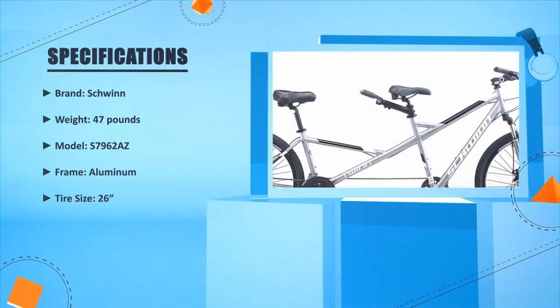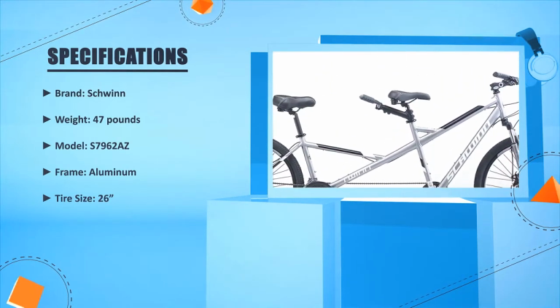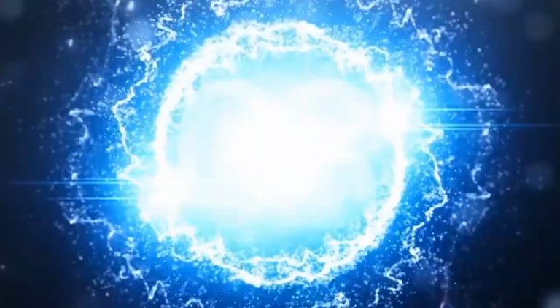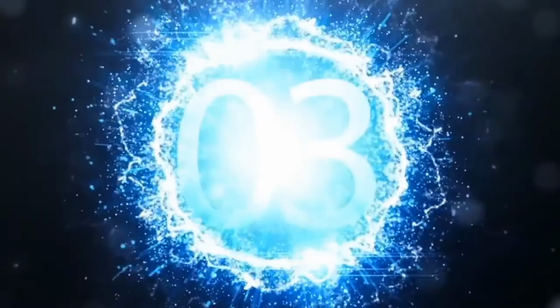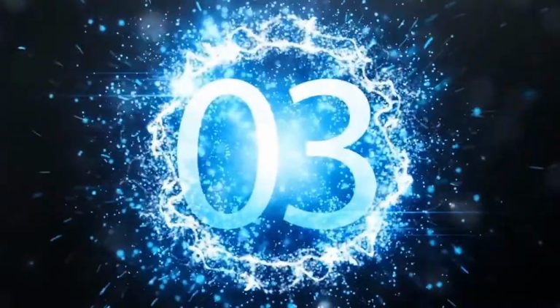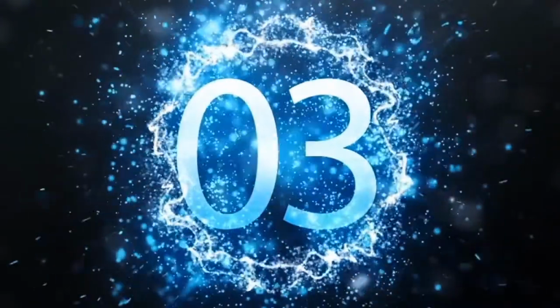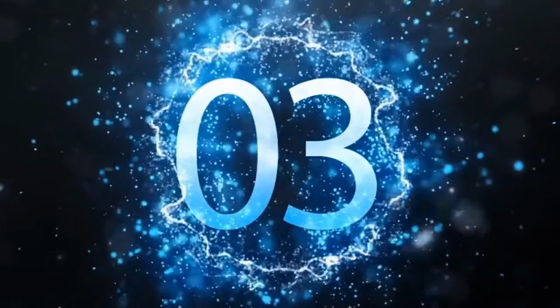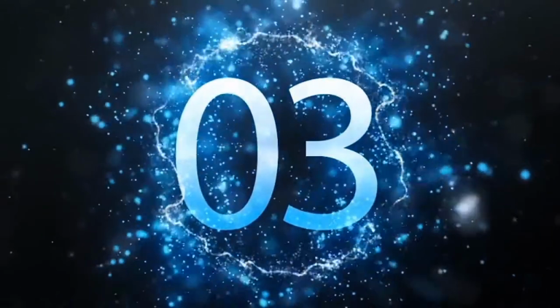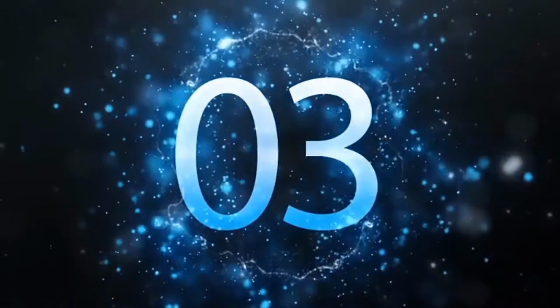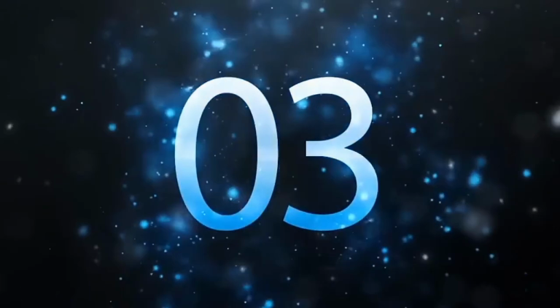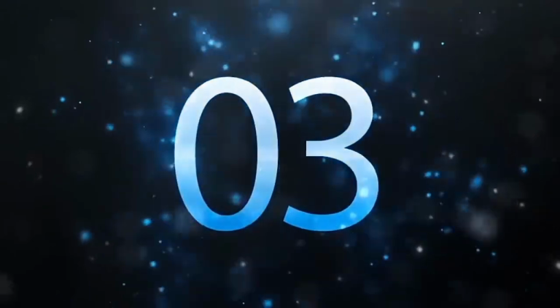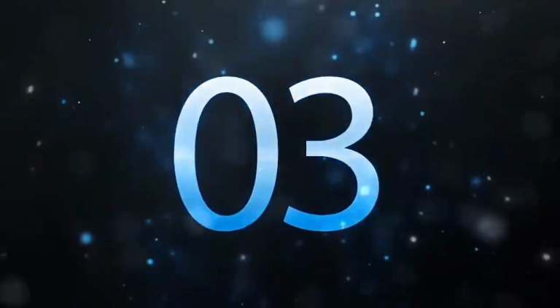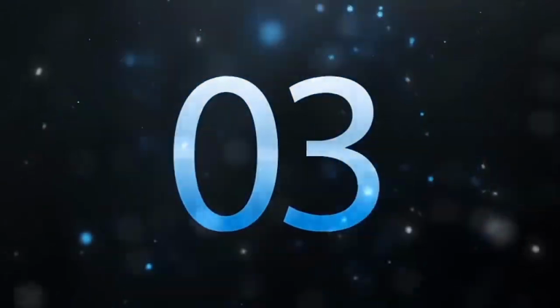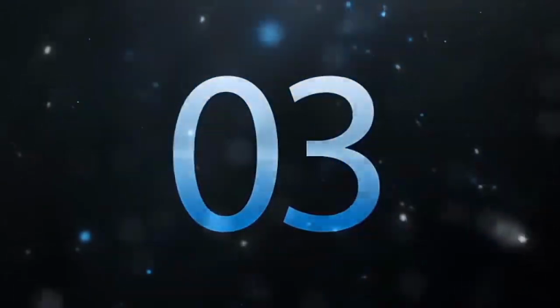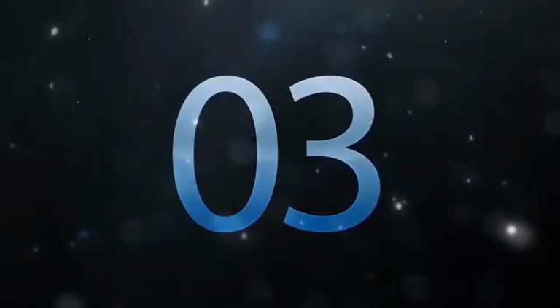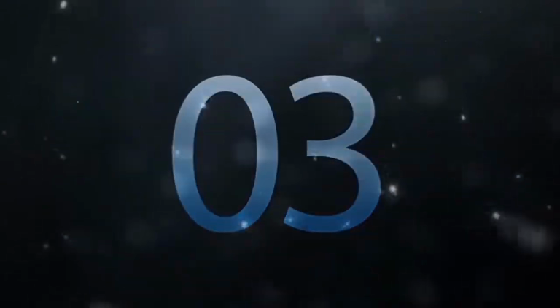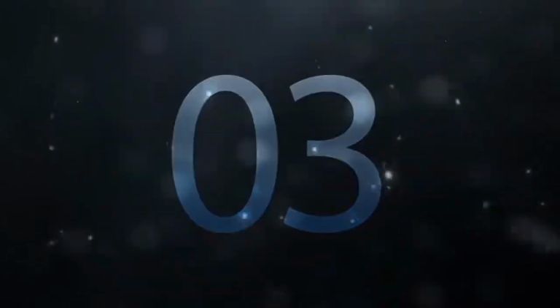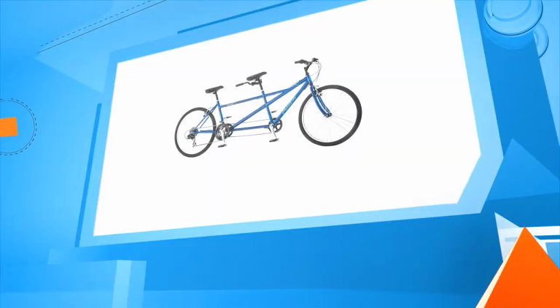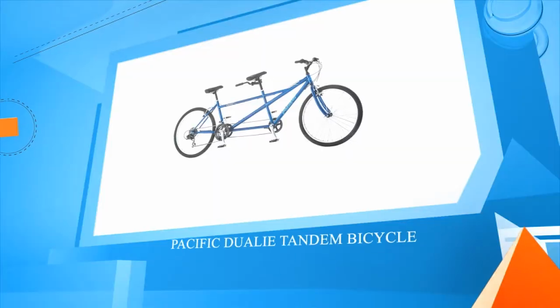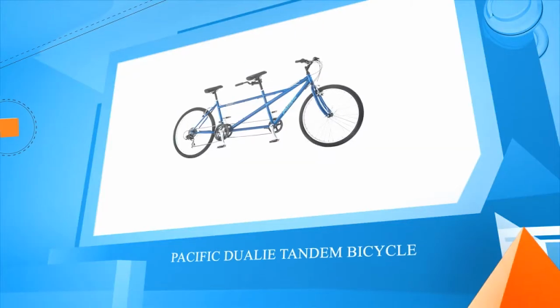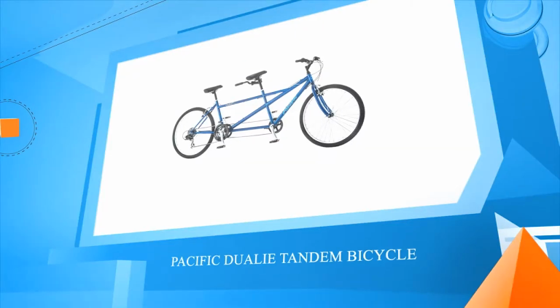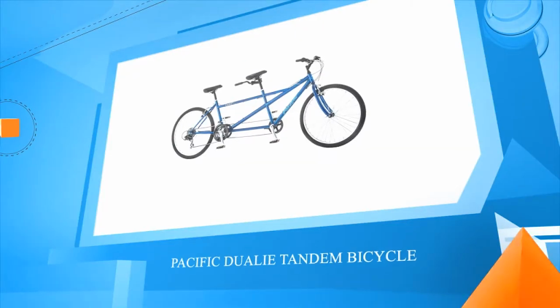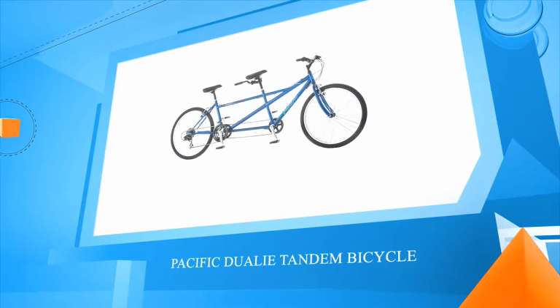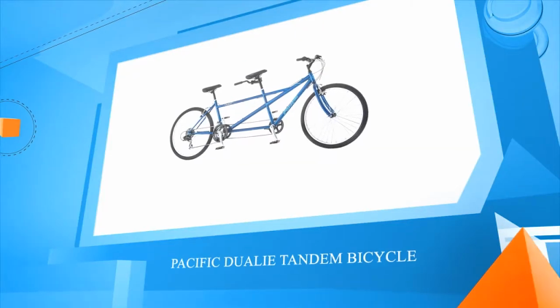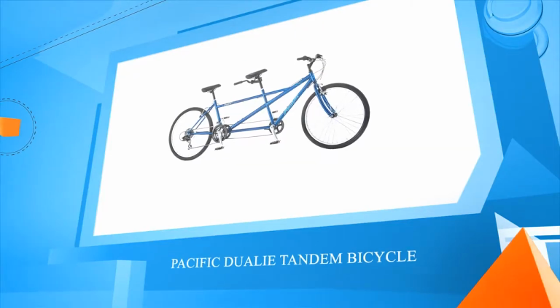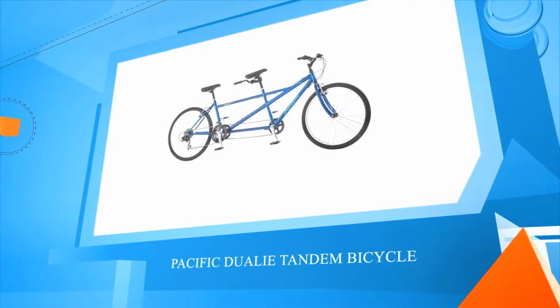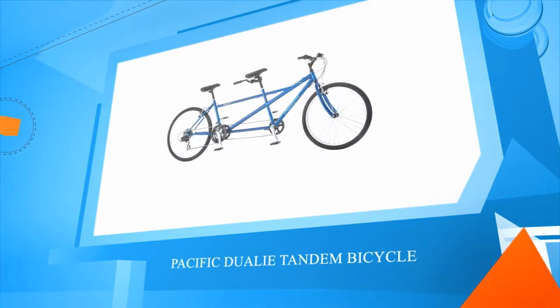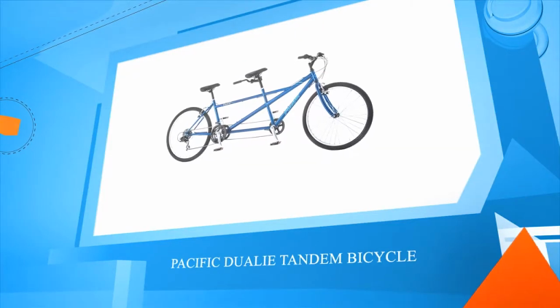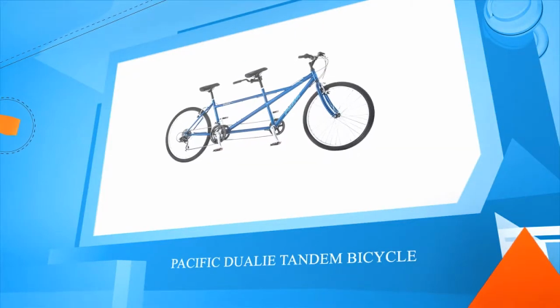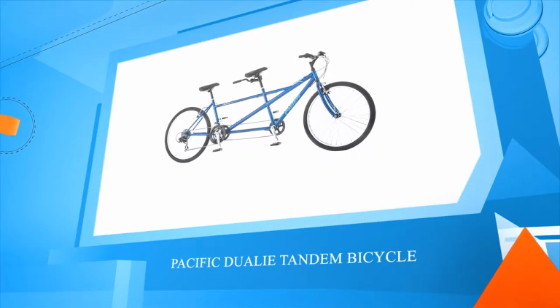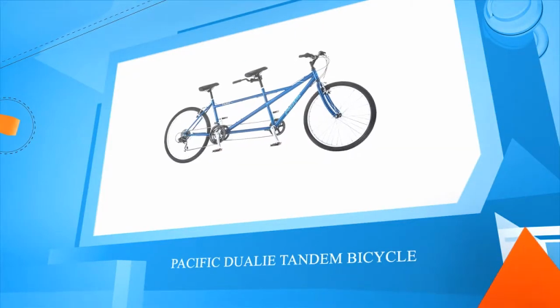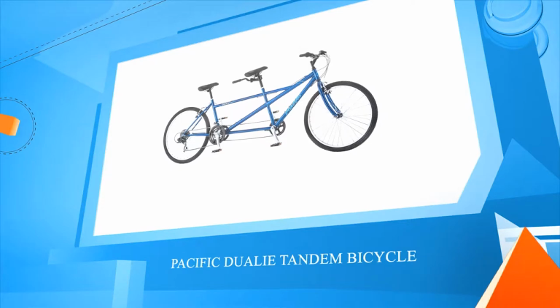Number 3: Pacific Dually Tandem Bicycle.